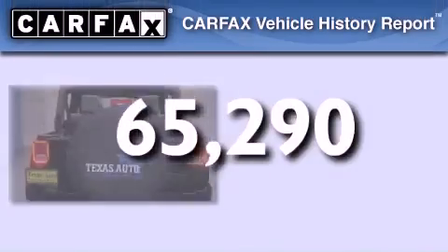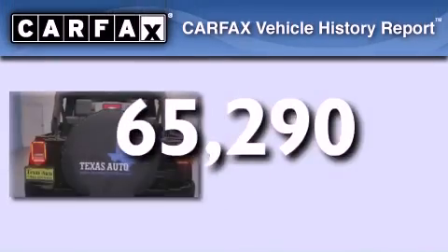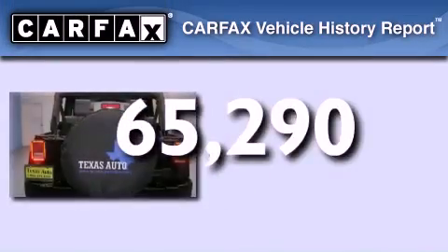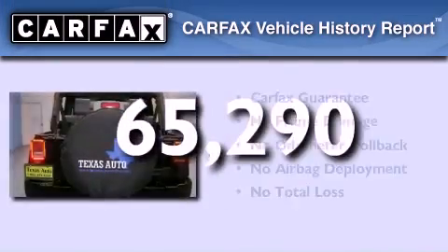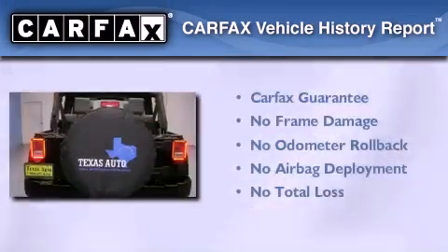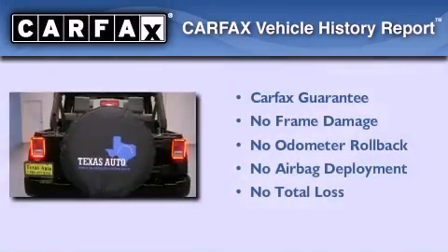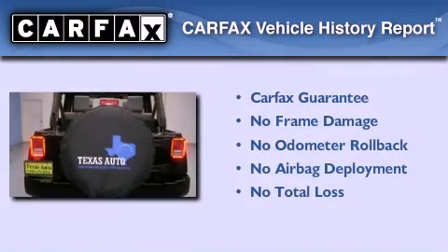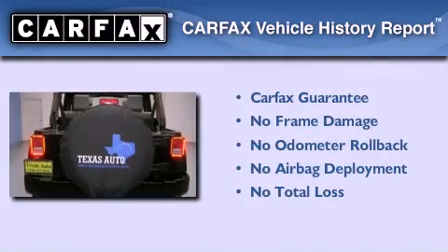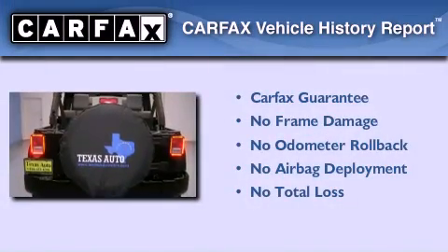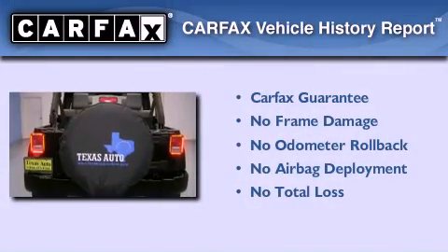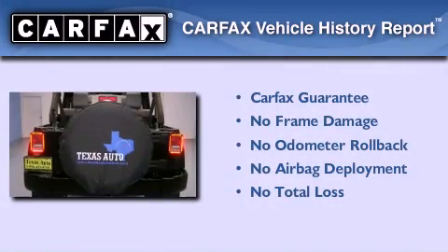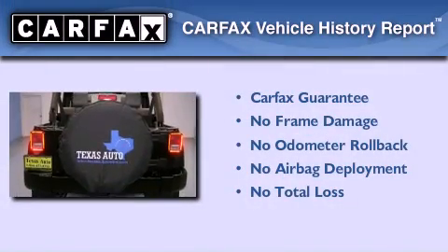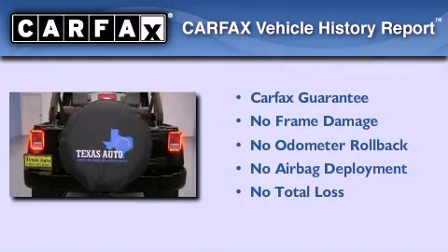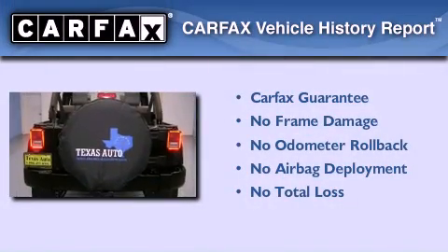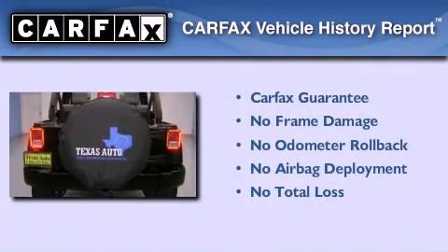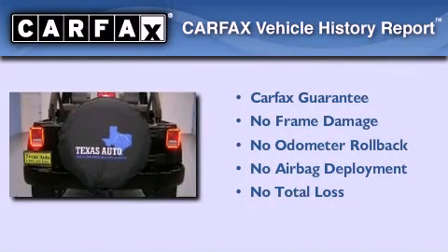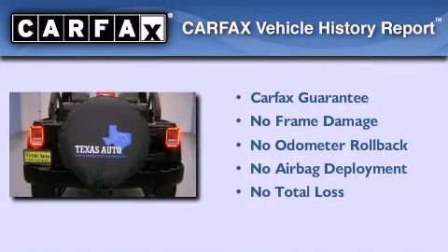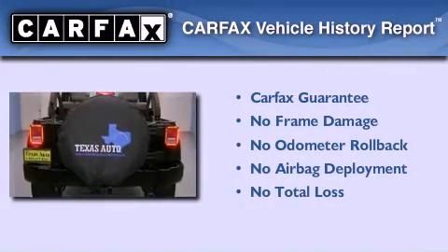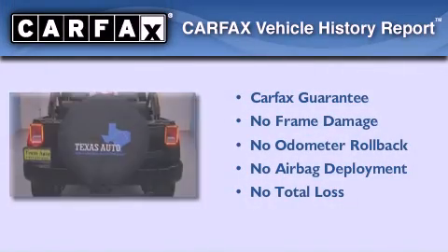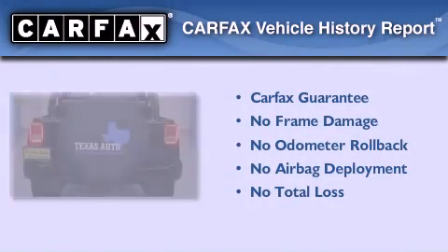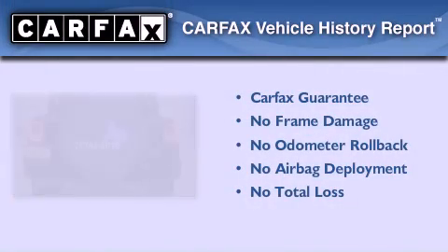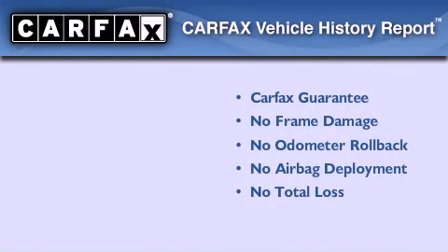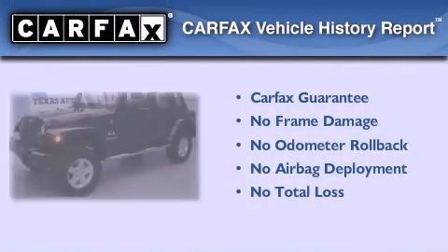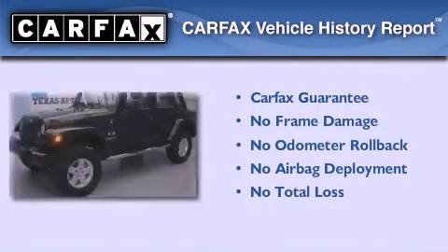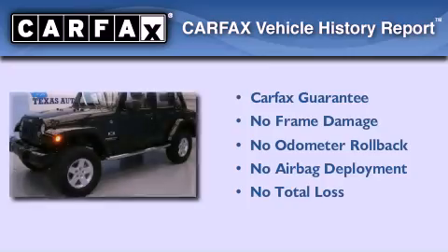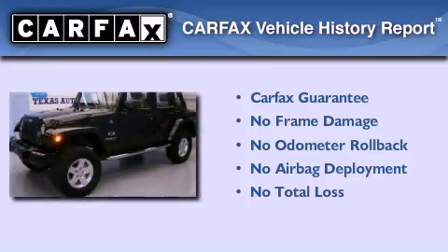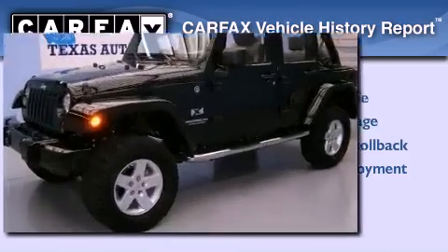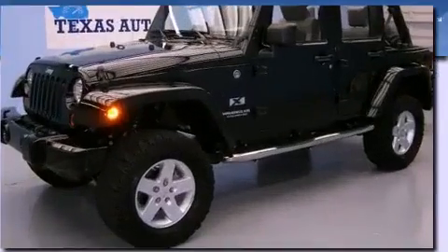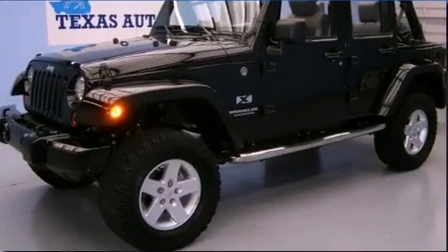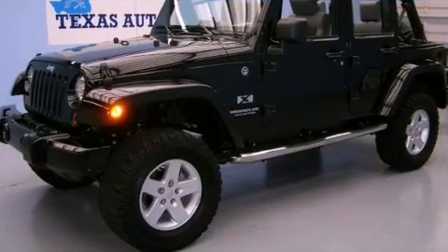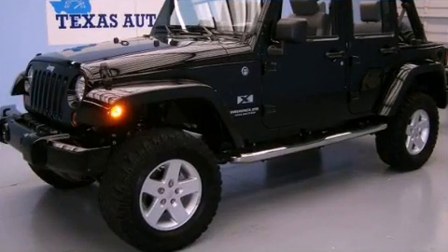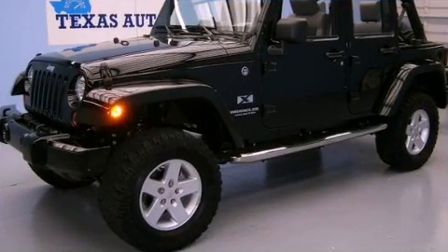Not to mention that this Jeep qualifies for the Carfax Buy-Back Guarantee. Contact us today to arrange your test drive.